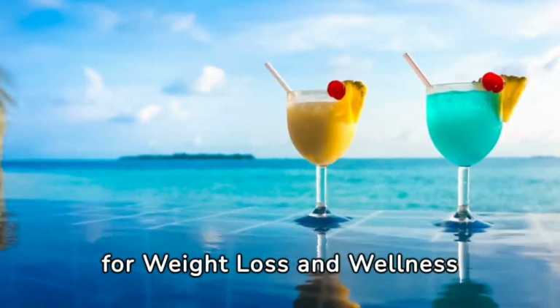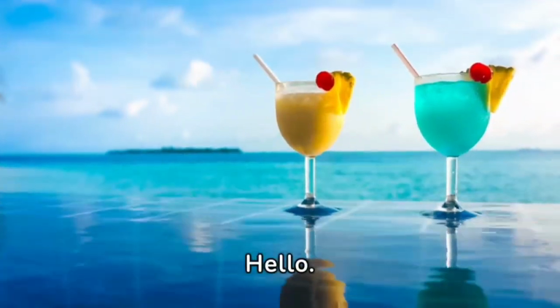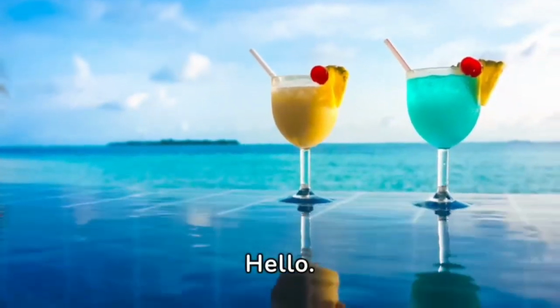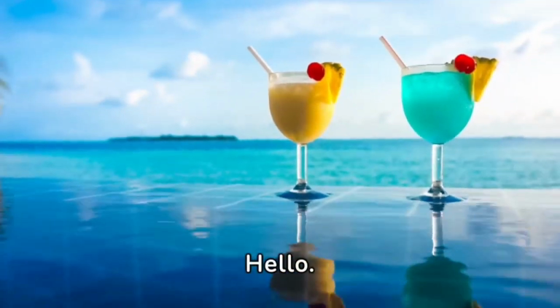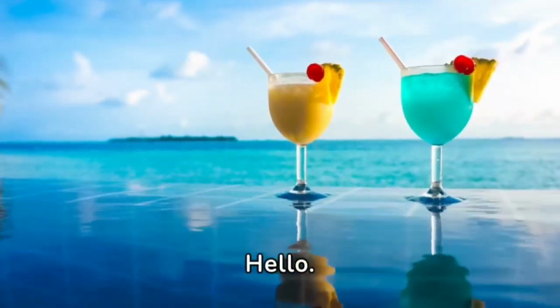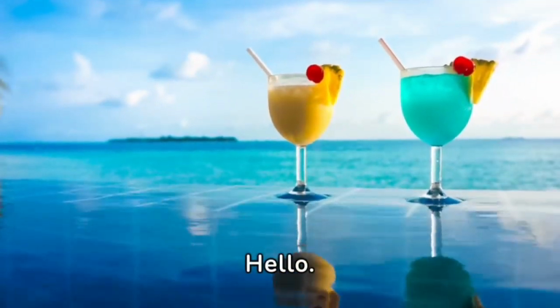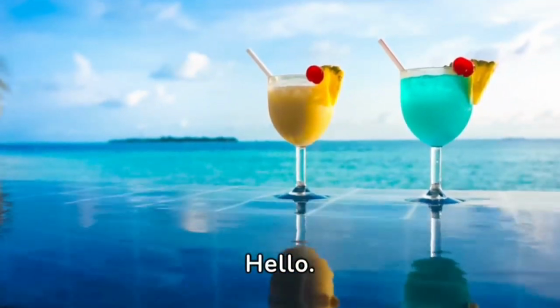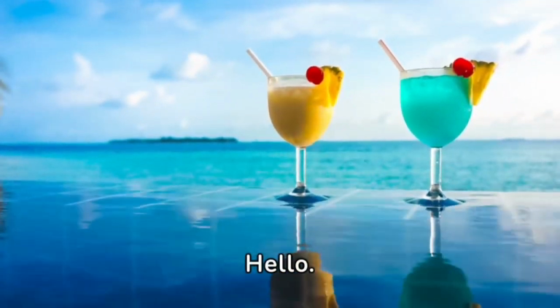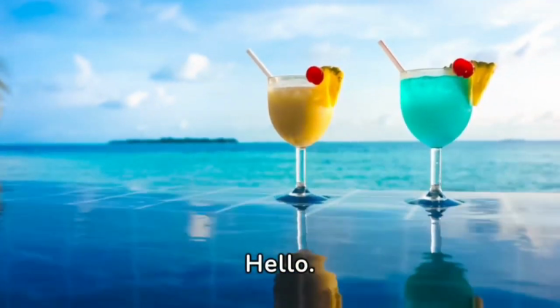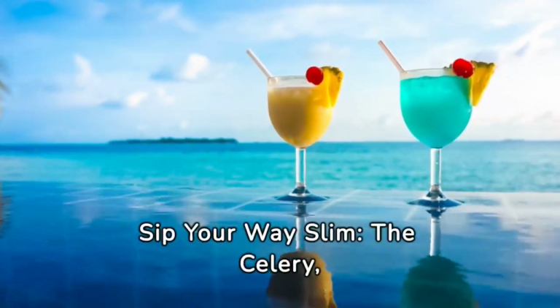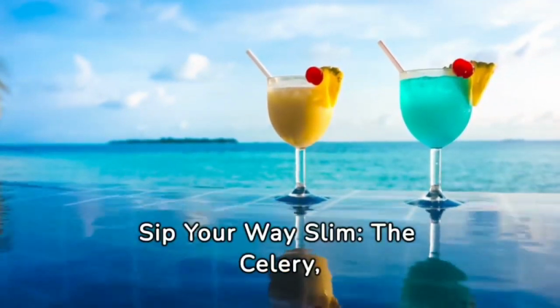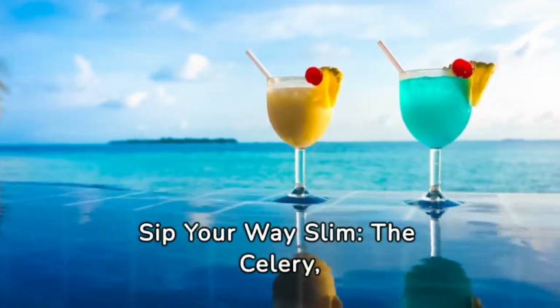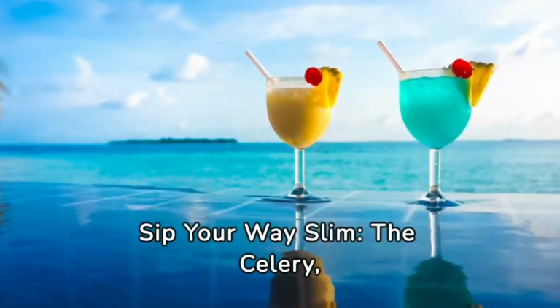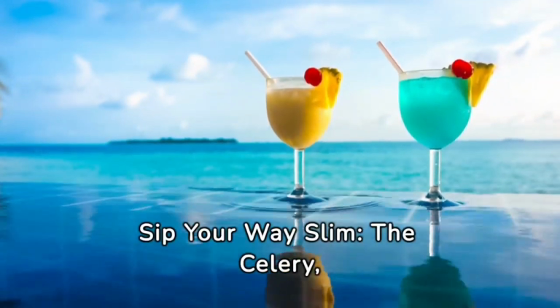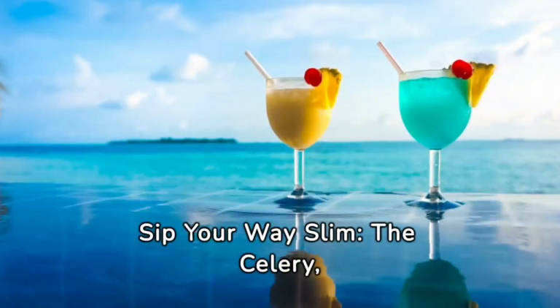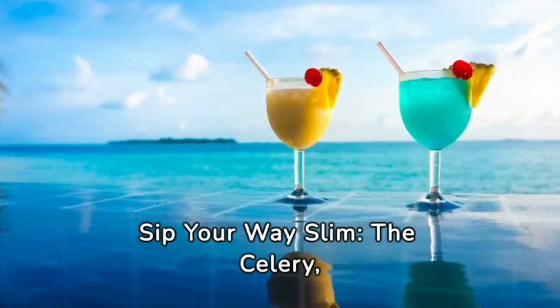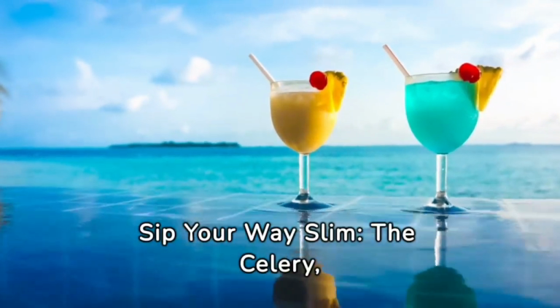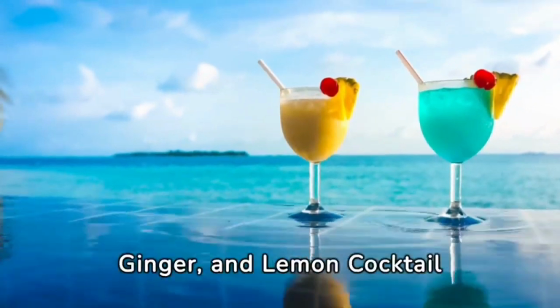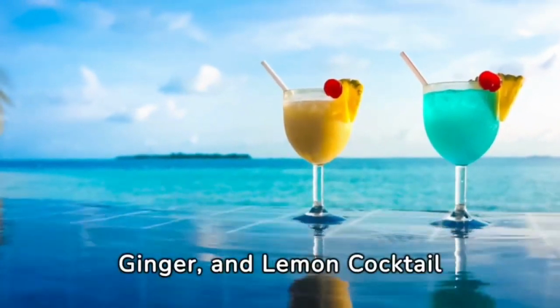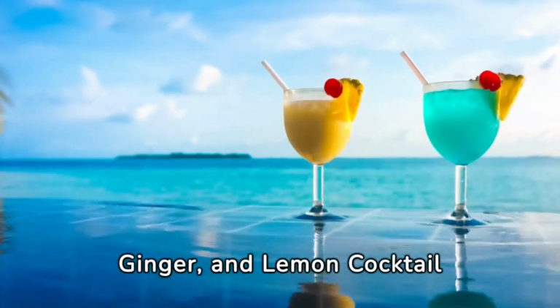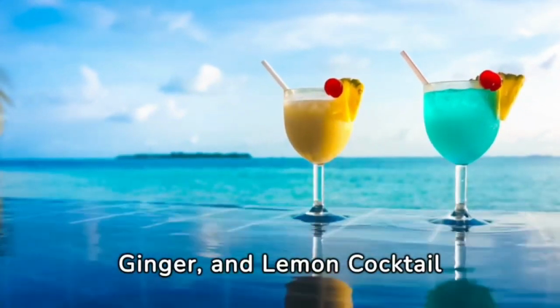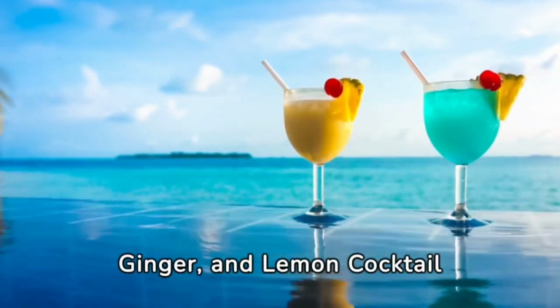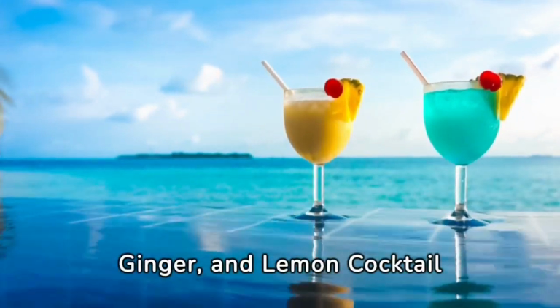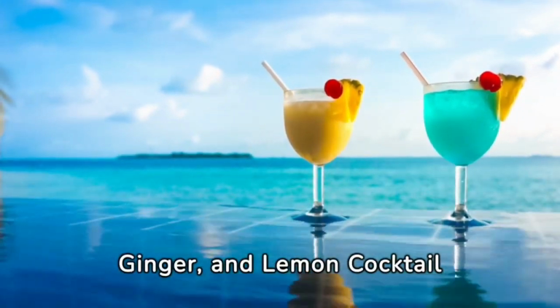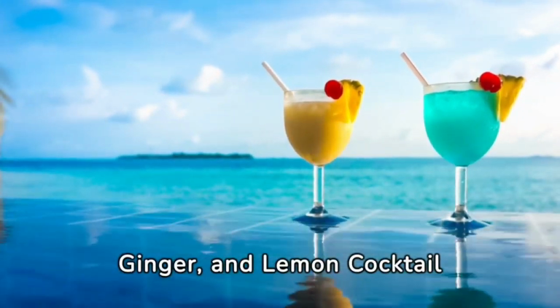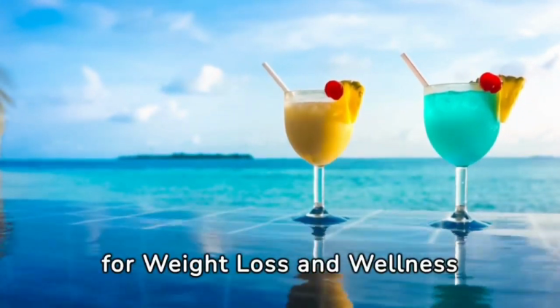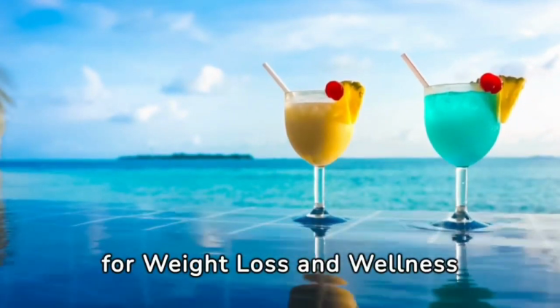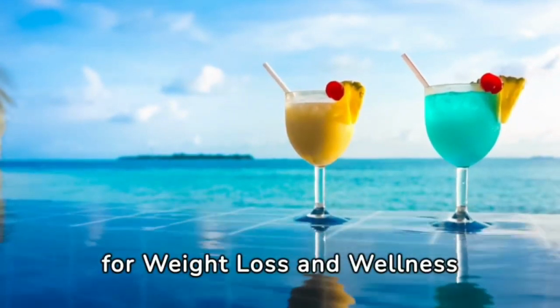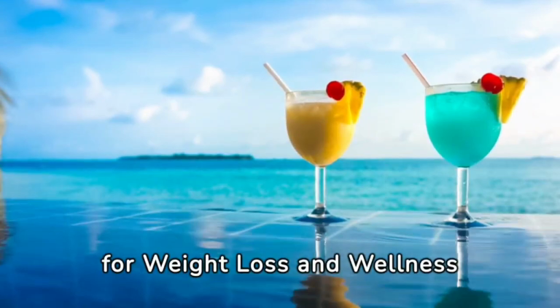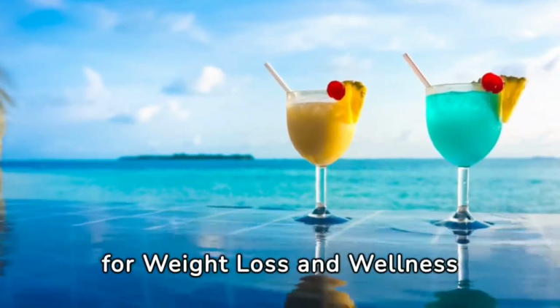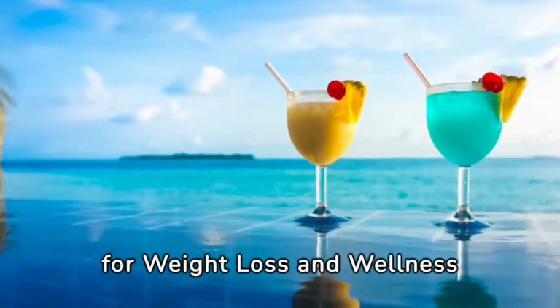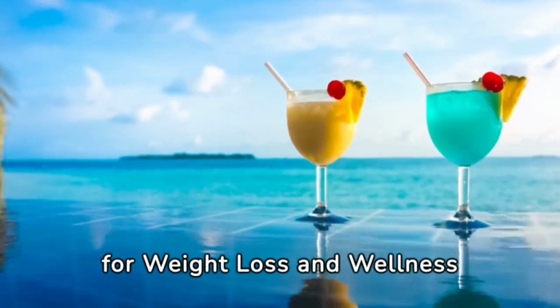Hello. Sip Your Way Slim — the celery, ginger, and lemon cocktail for weight loss and wellness.